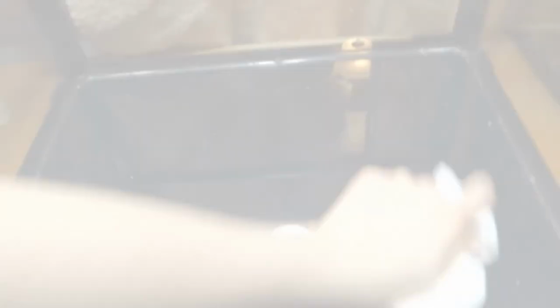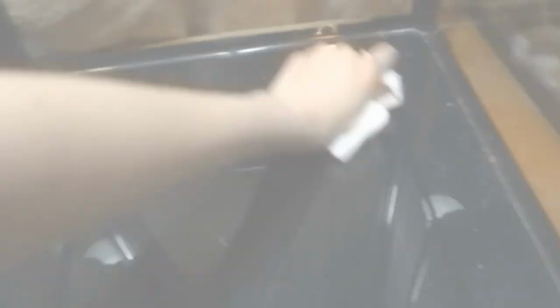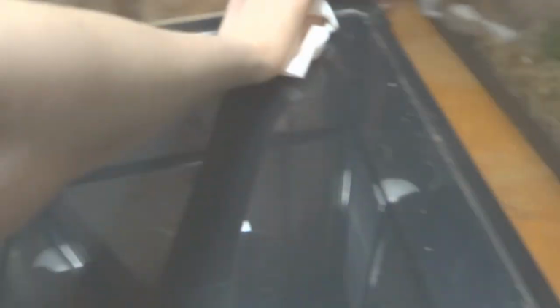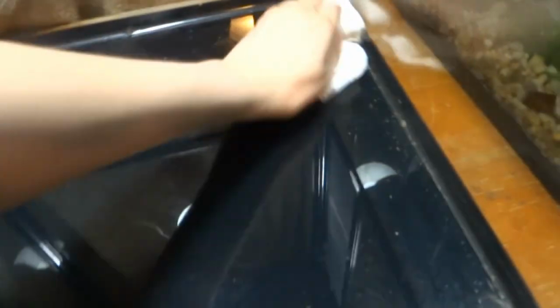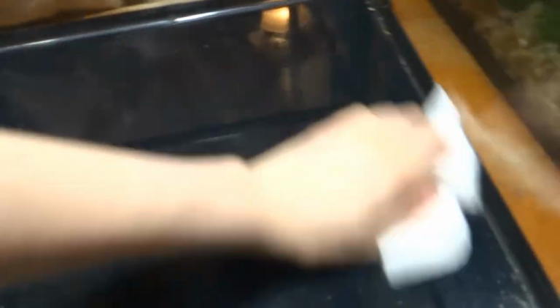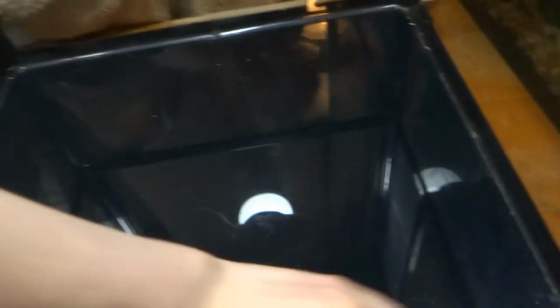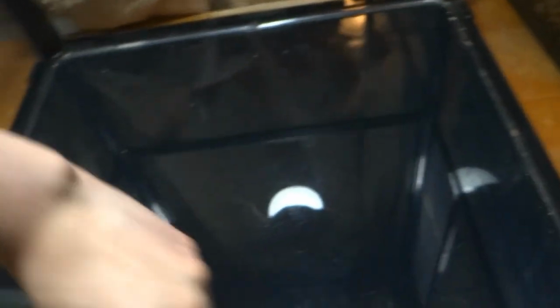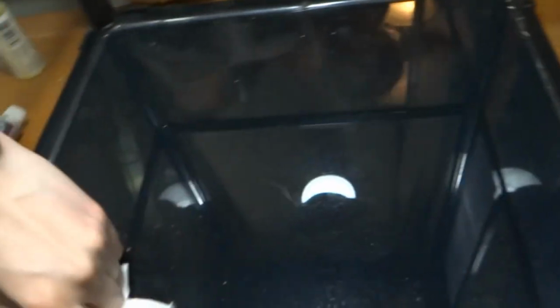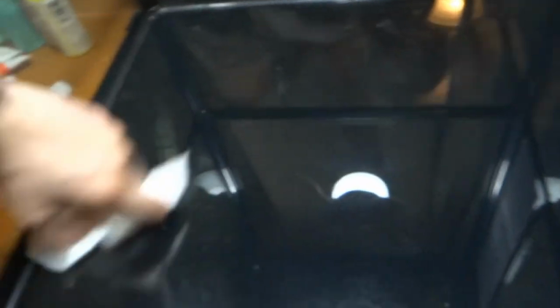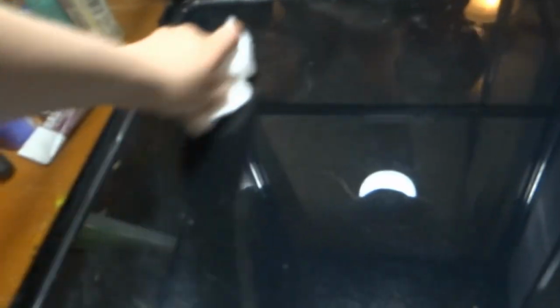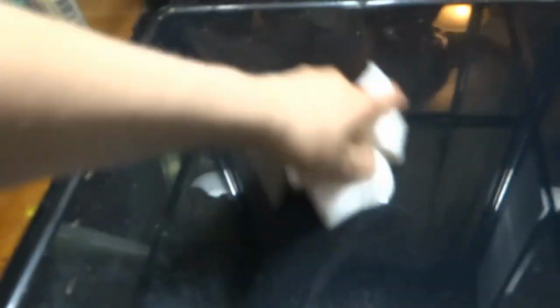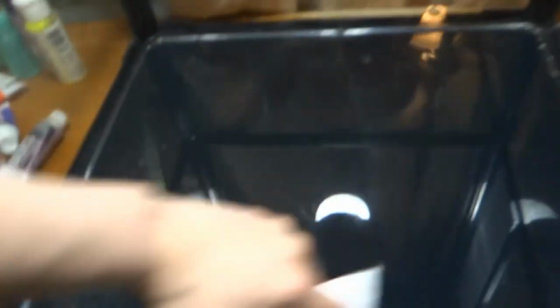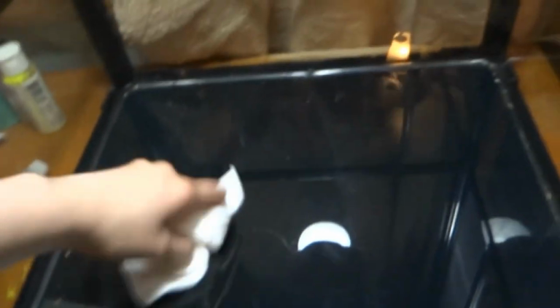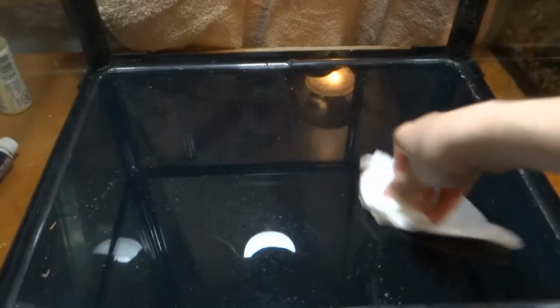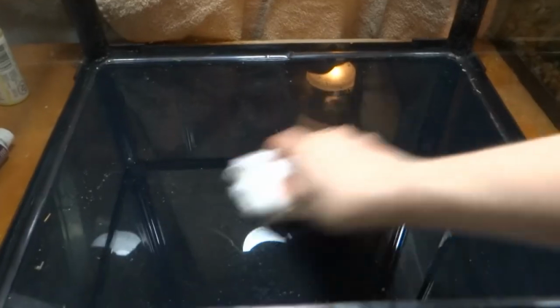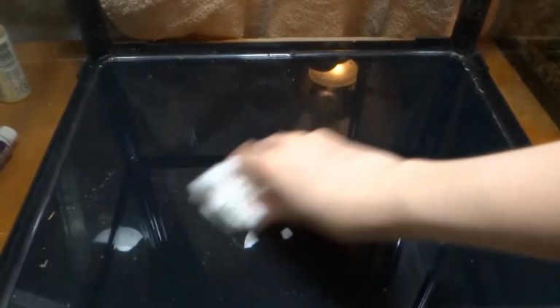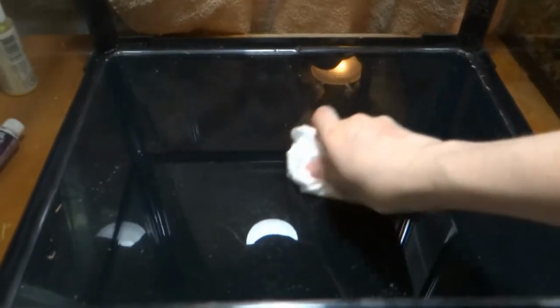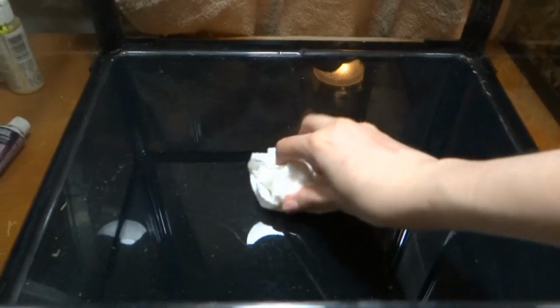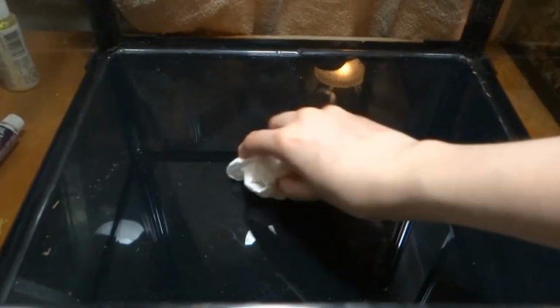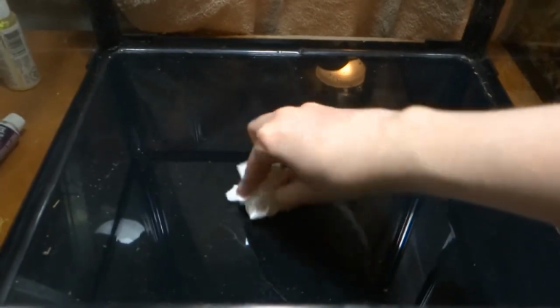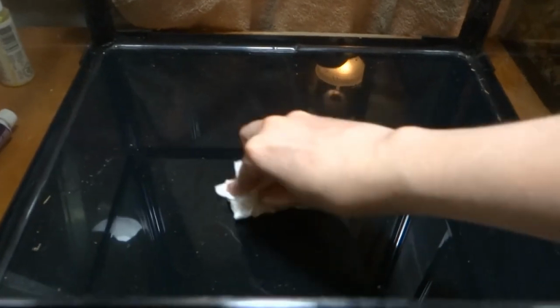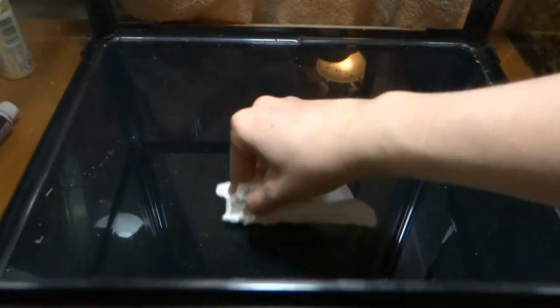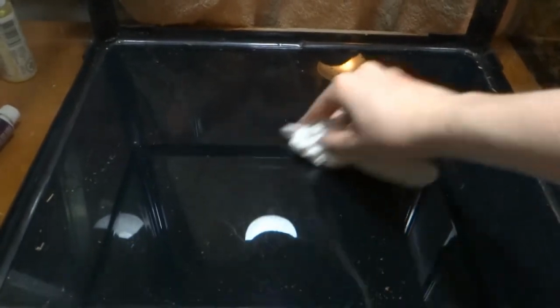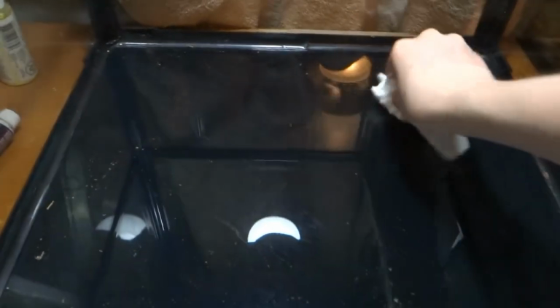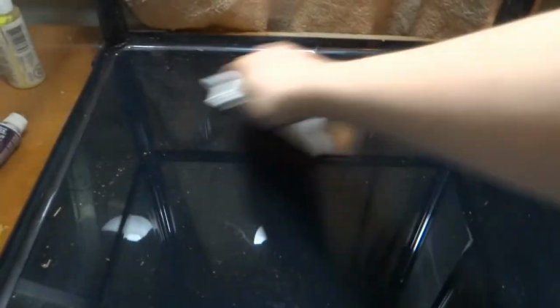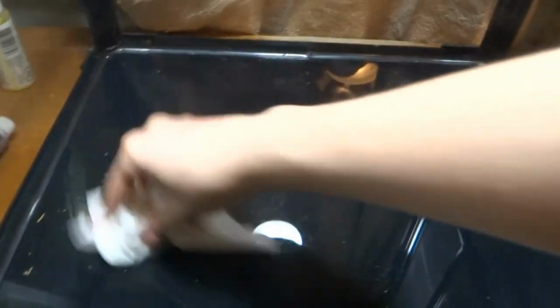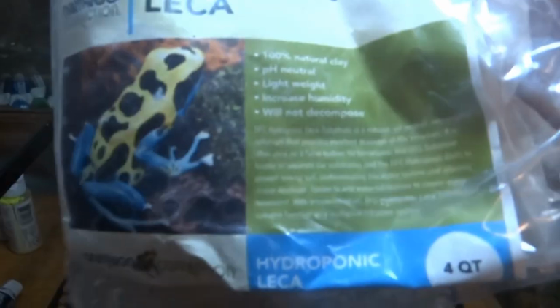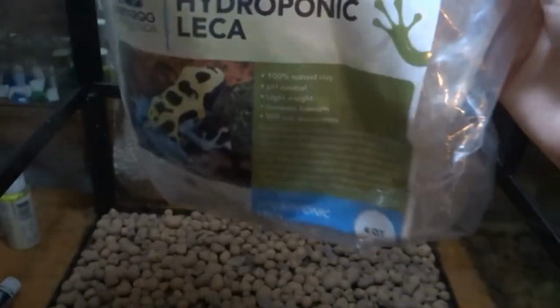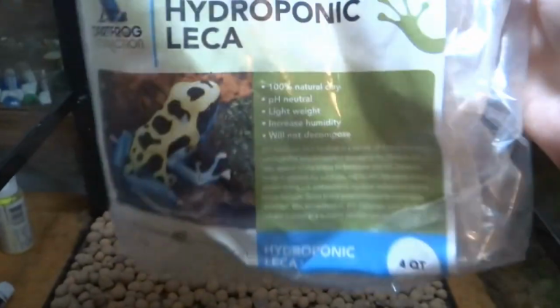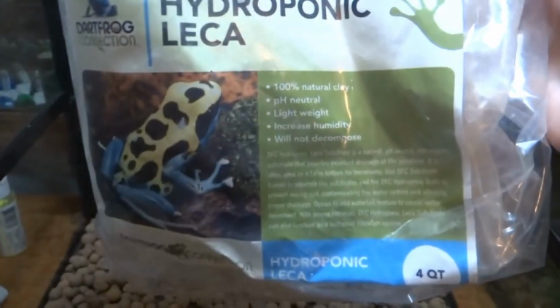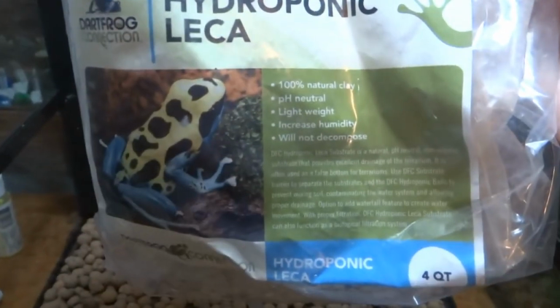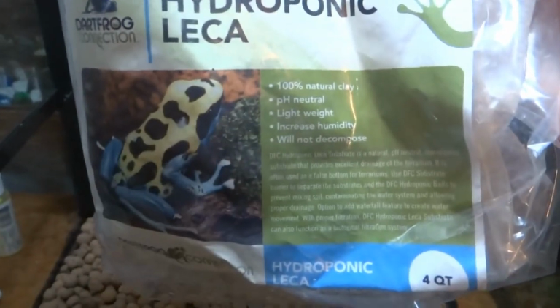Hey everyone, it's Katalia. Today I'm going to show you how to do your very own DIY bioactive terrarium for reptiles or amphibians.